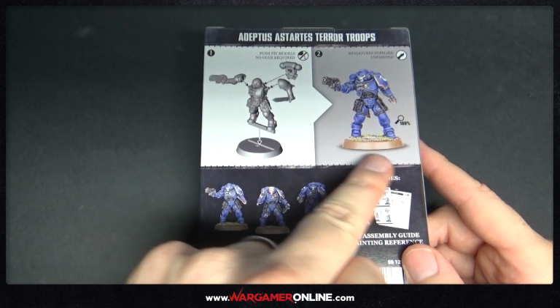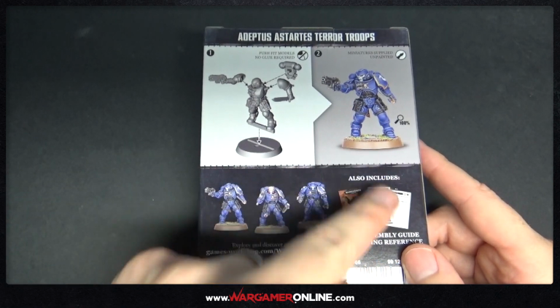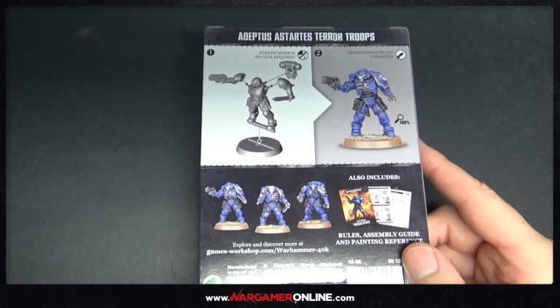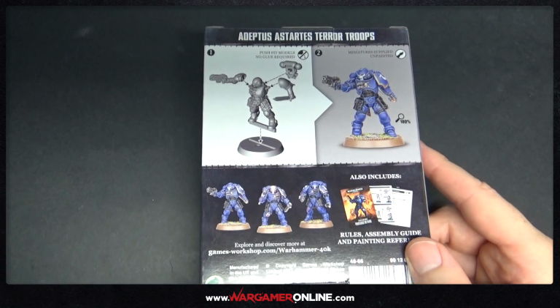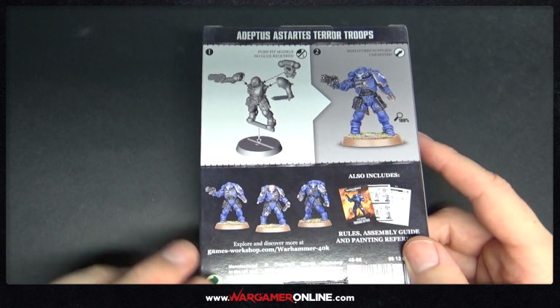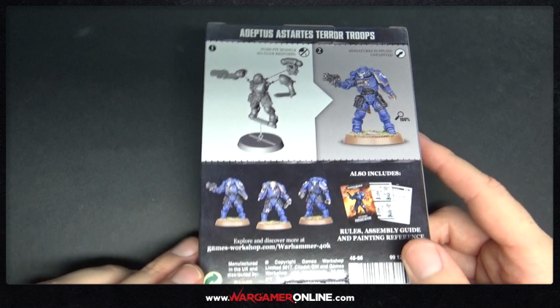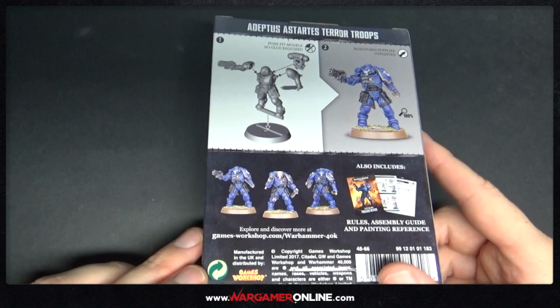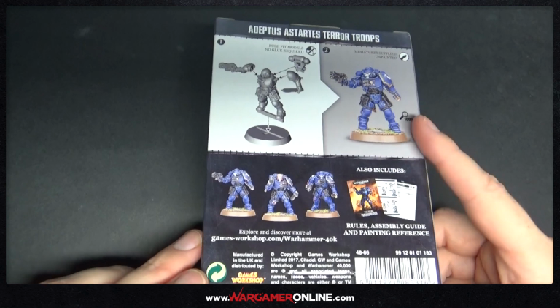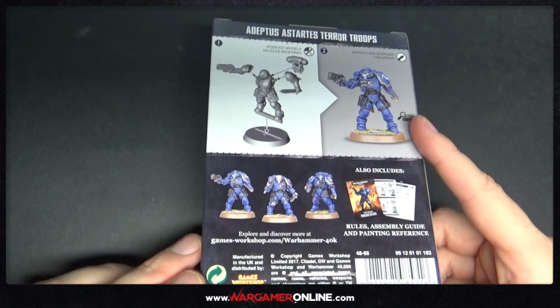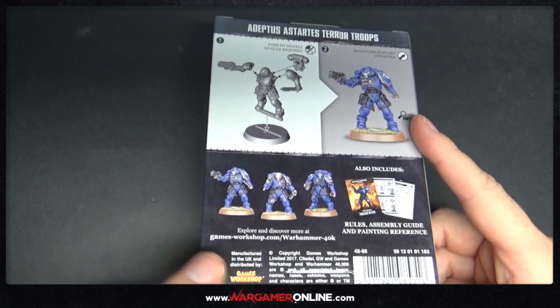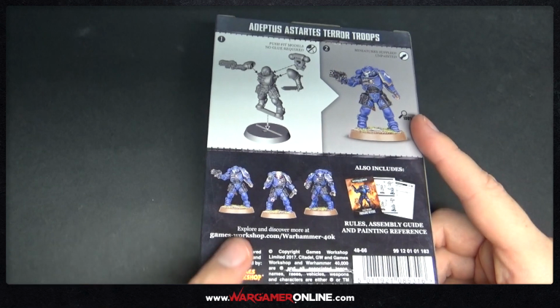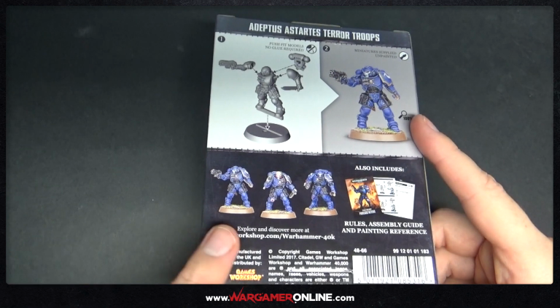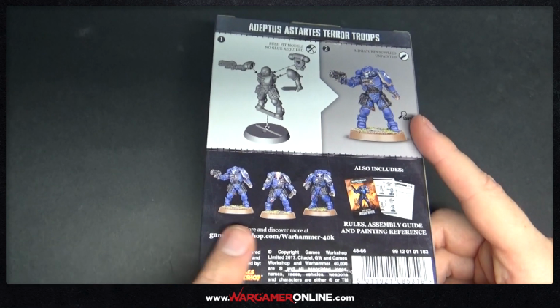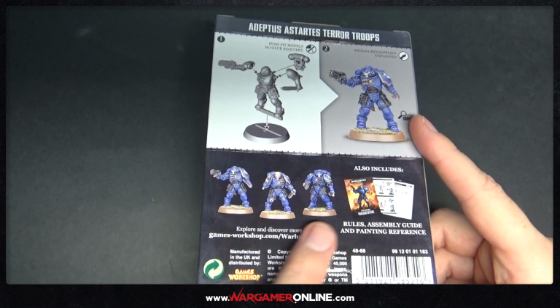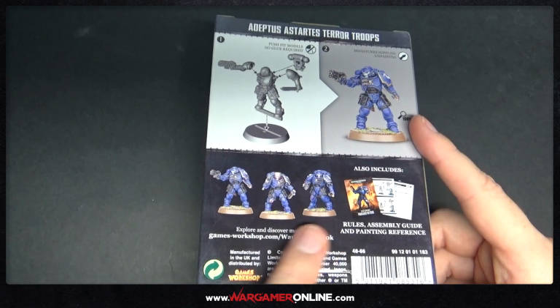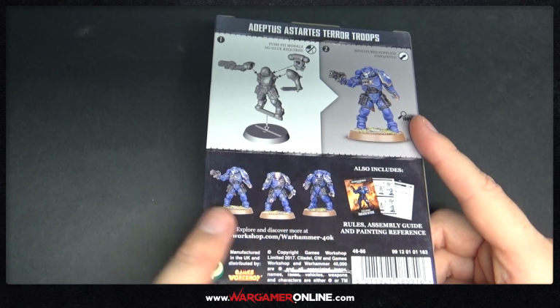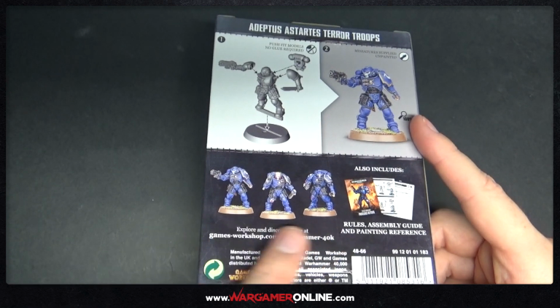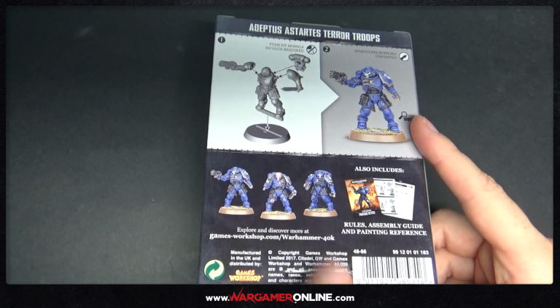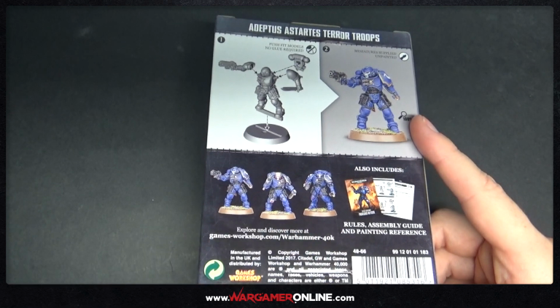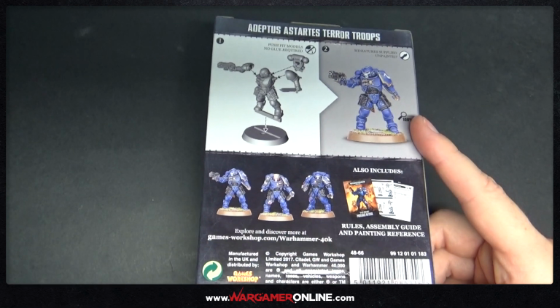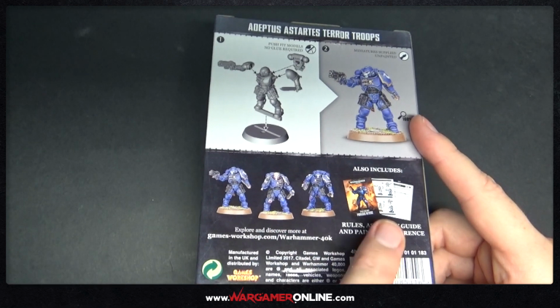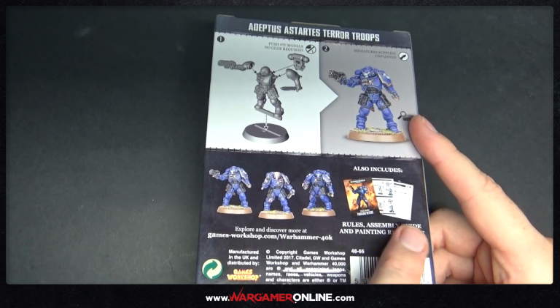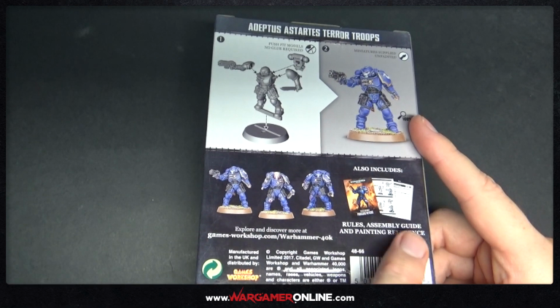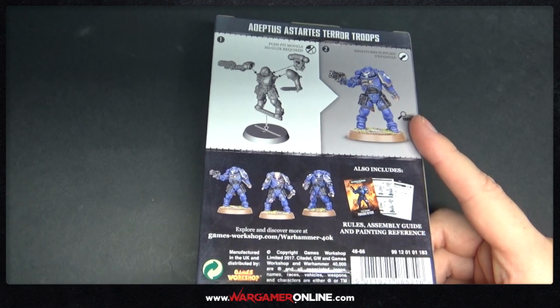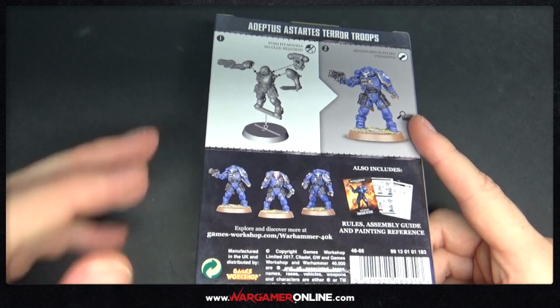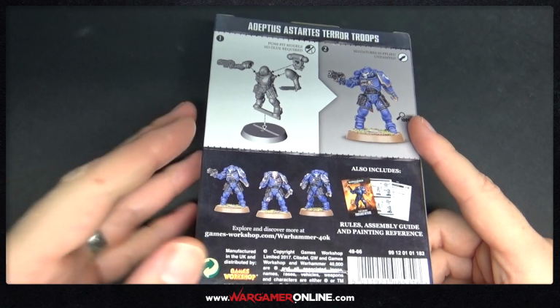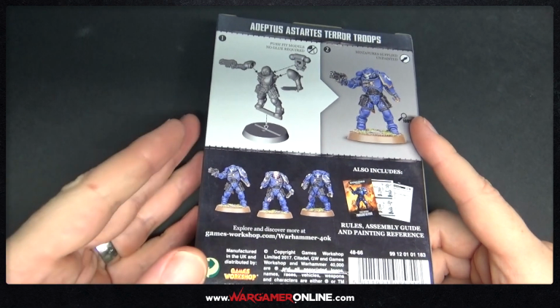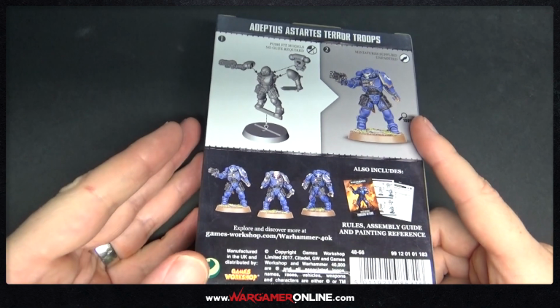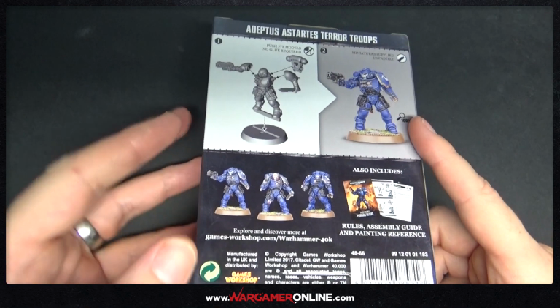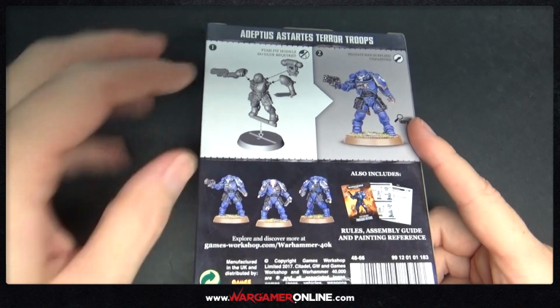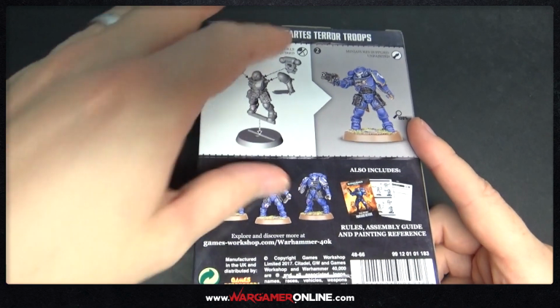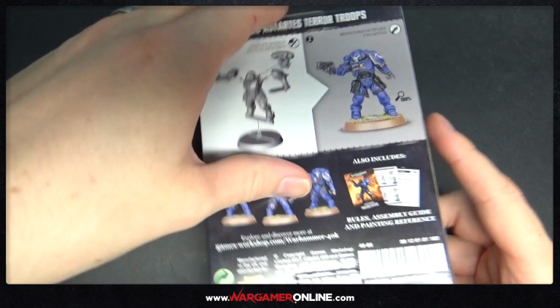They come with the heavy bolt pistol and a close combat weapon as their equipment, and they also have some shot grenades.